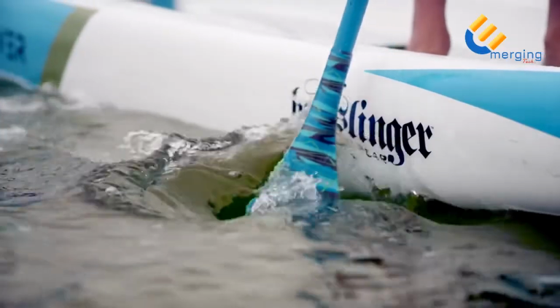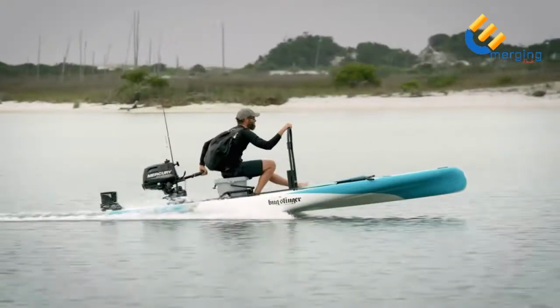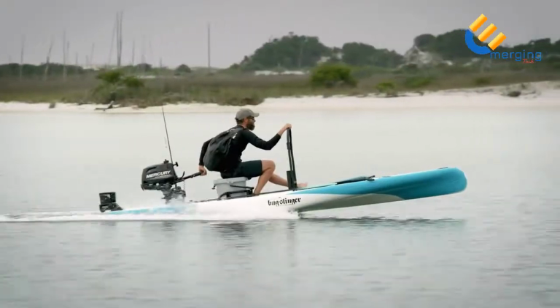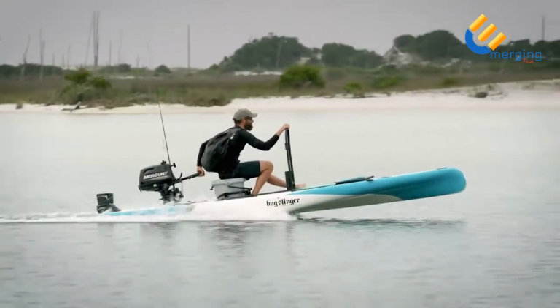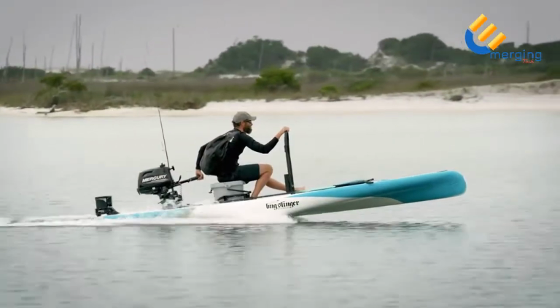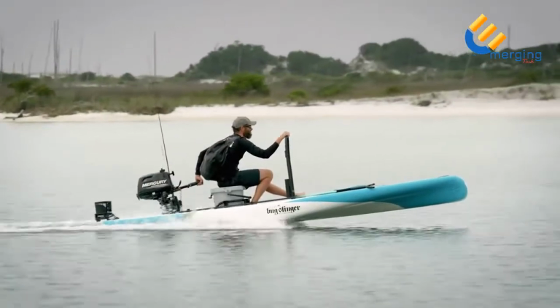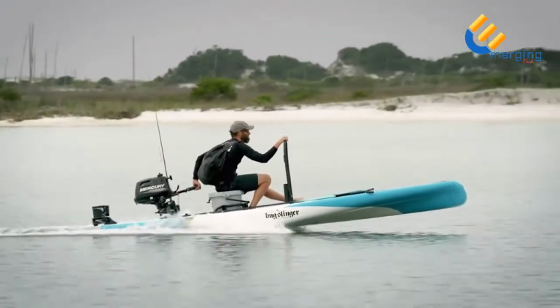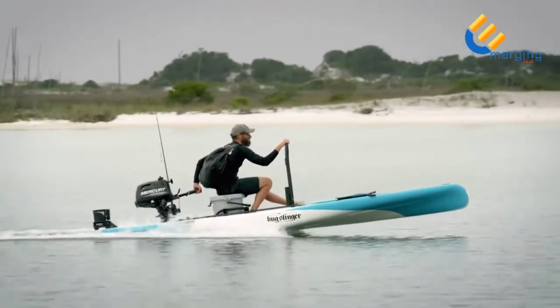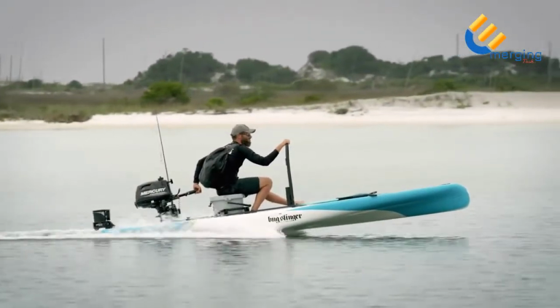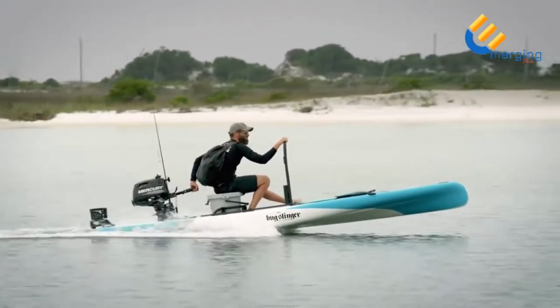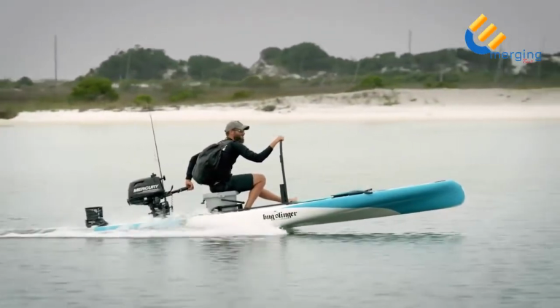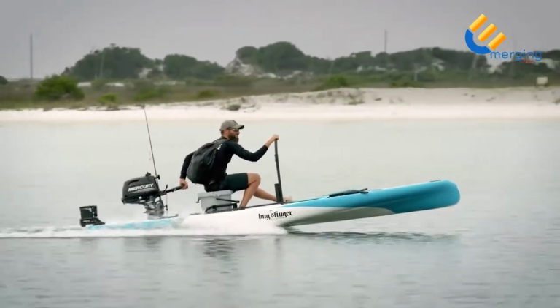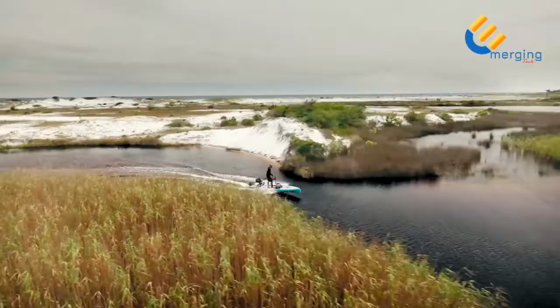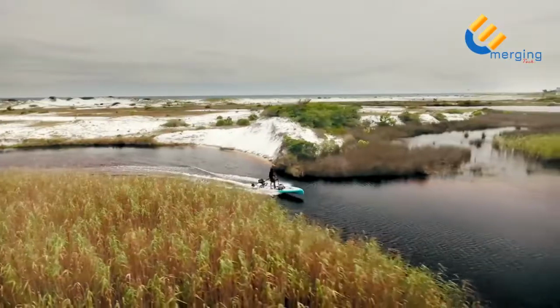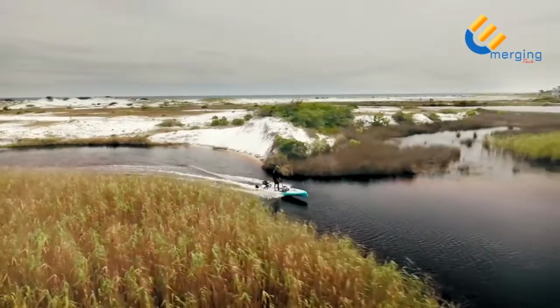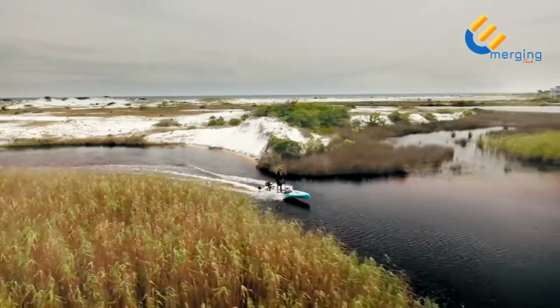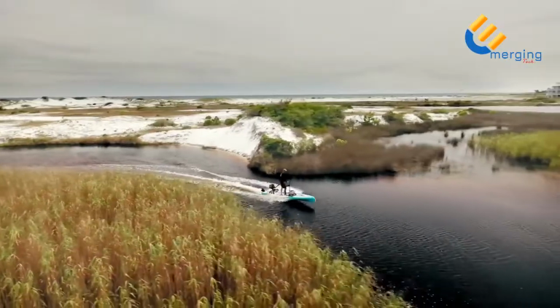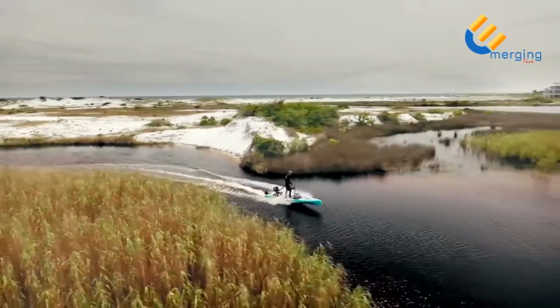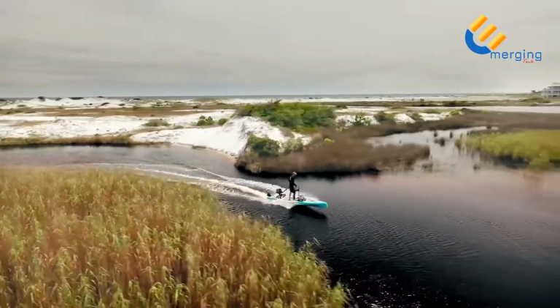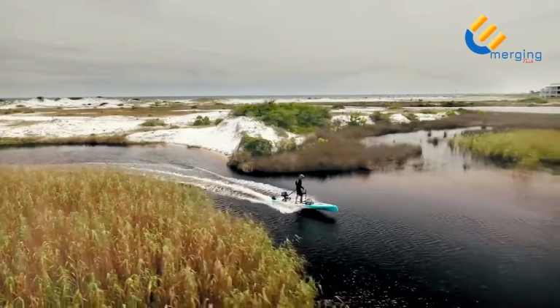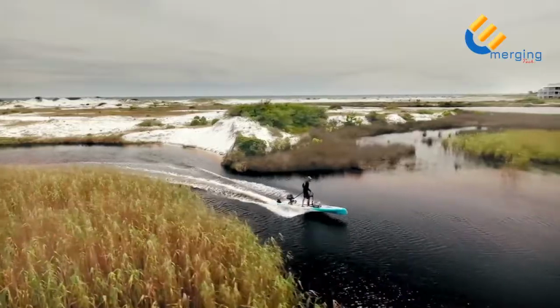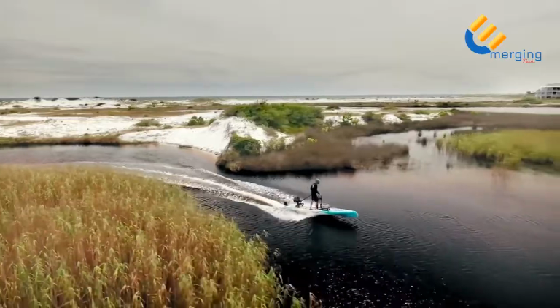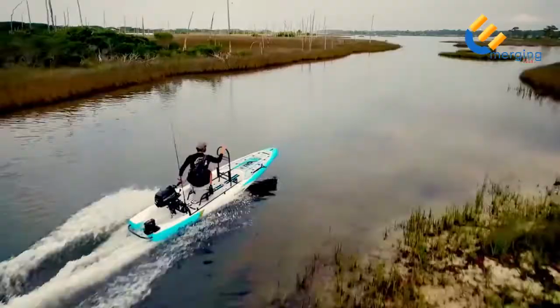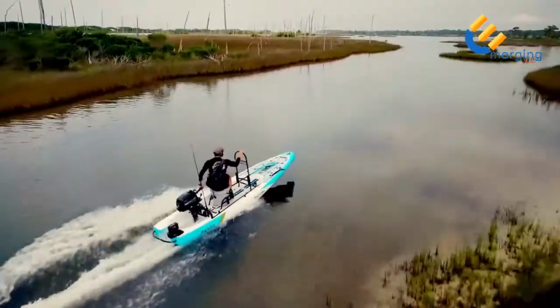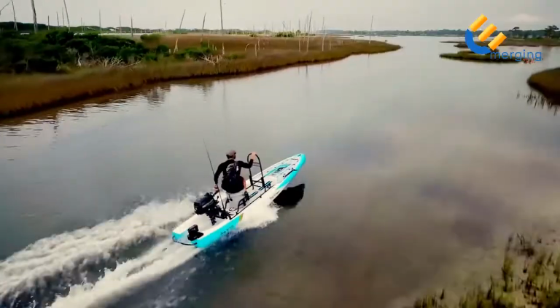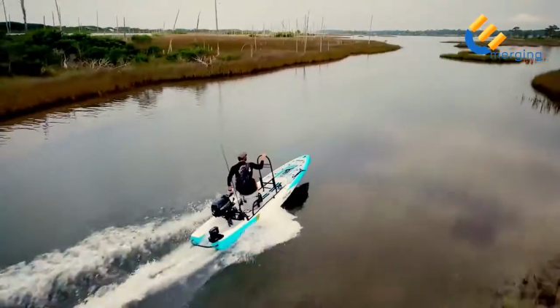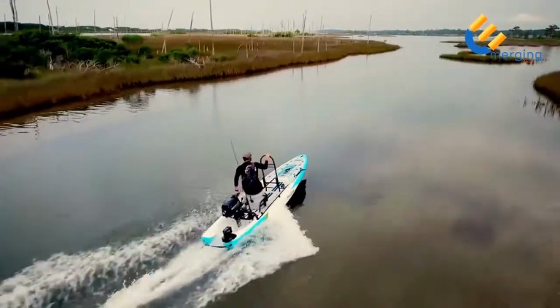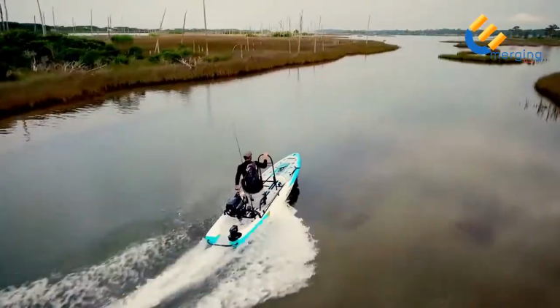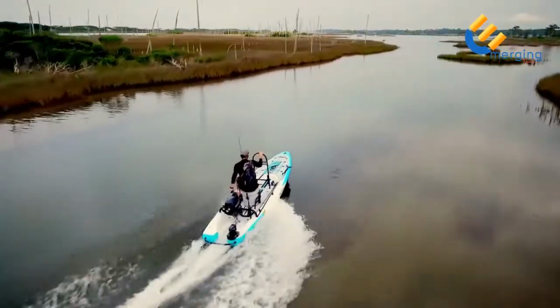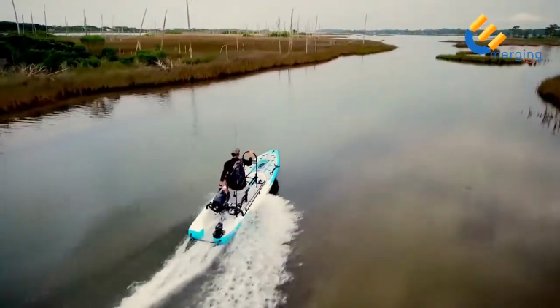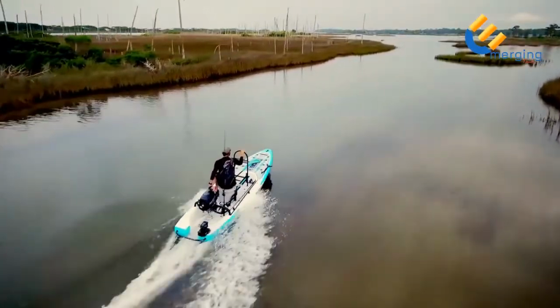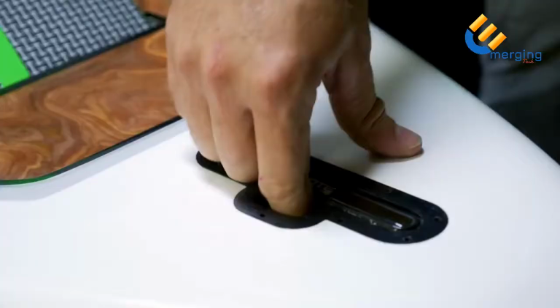While running, the Rover was designed to ride with the nose out of the water, which allows for a smoother ride and a tighter turning radius.